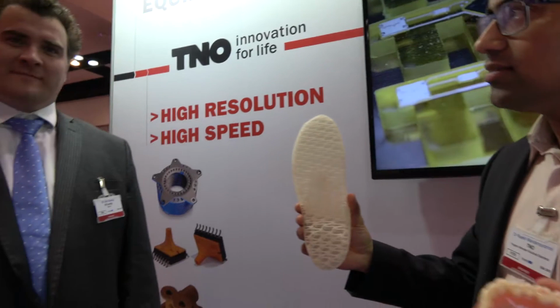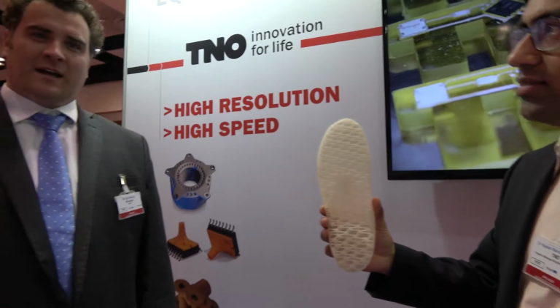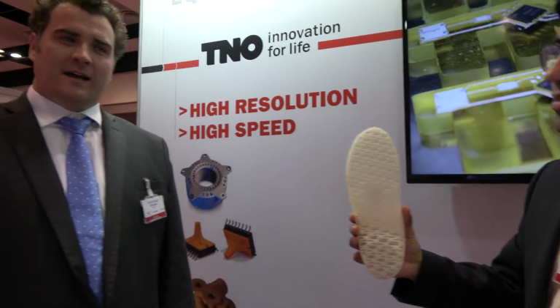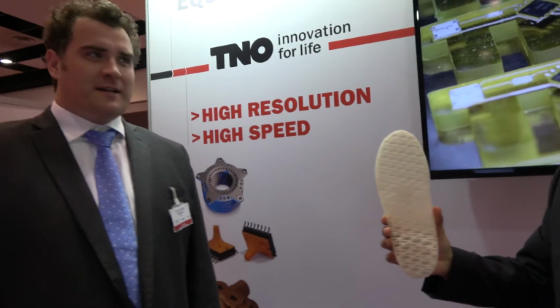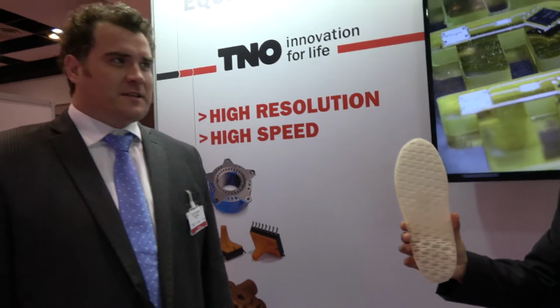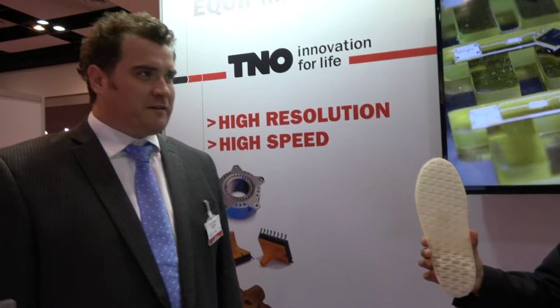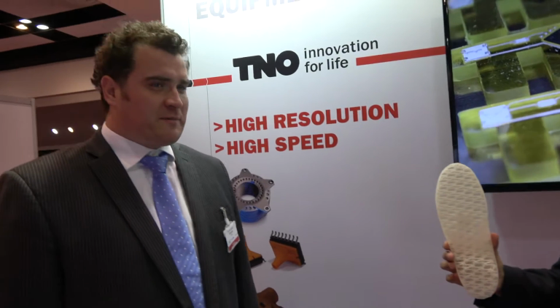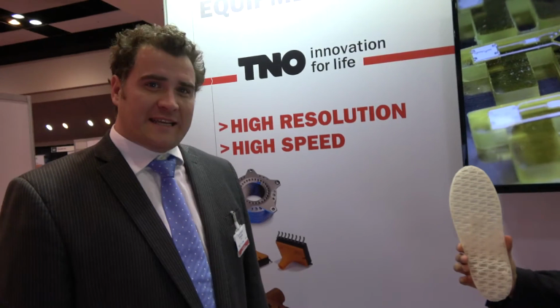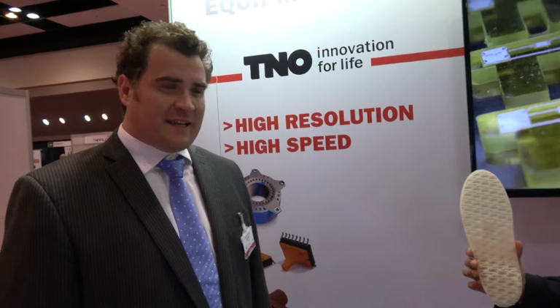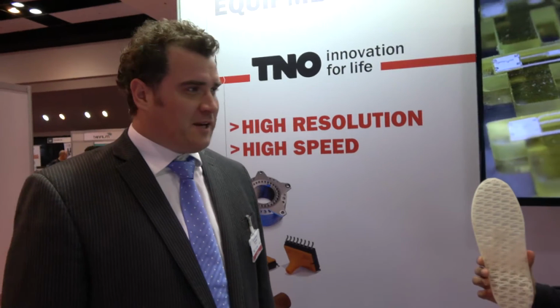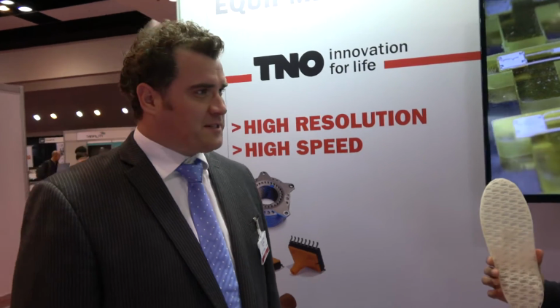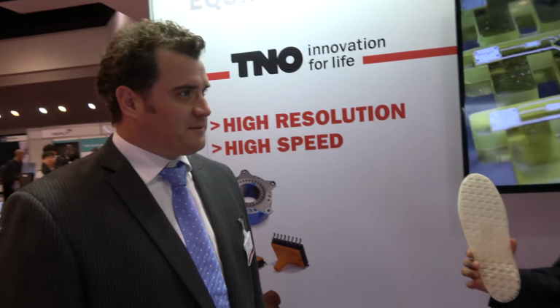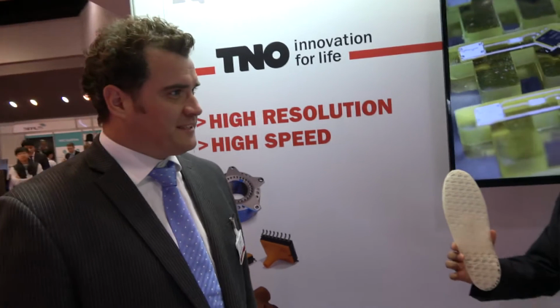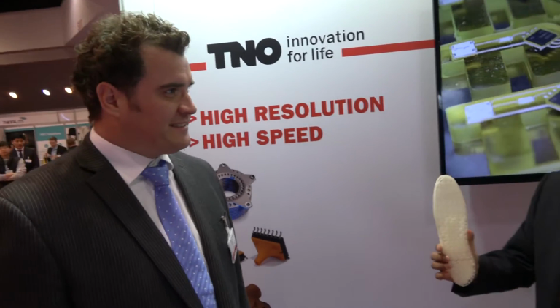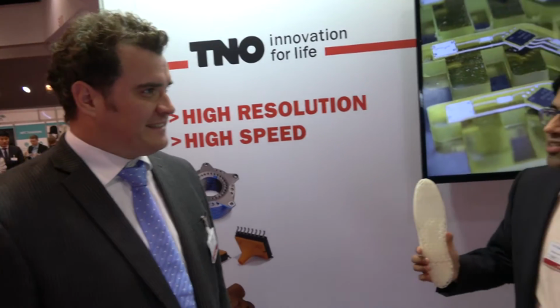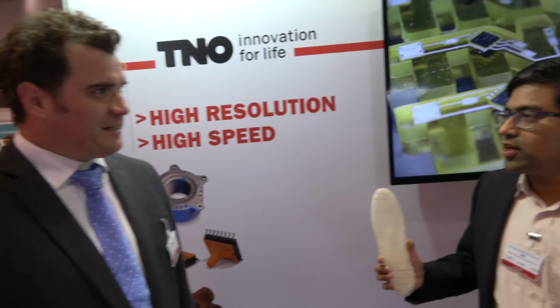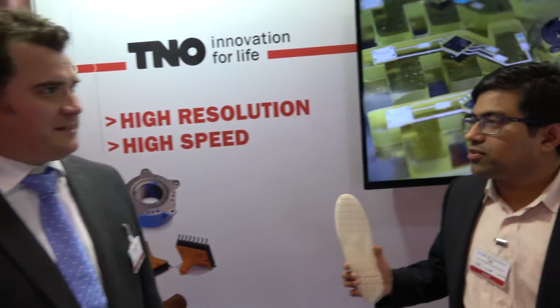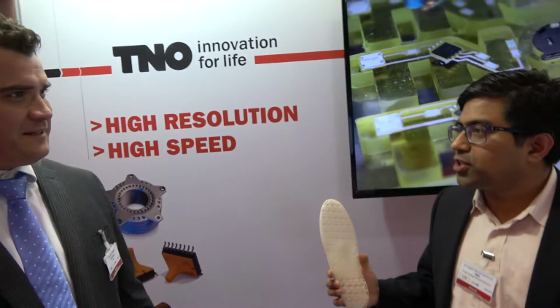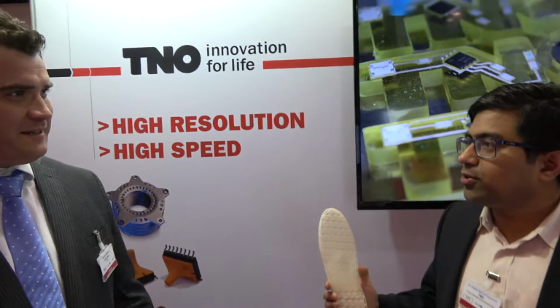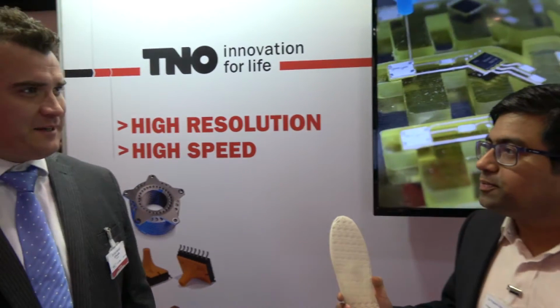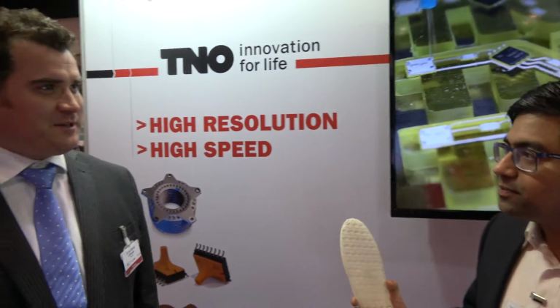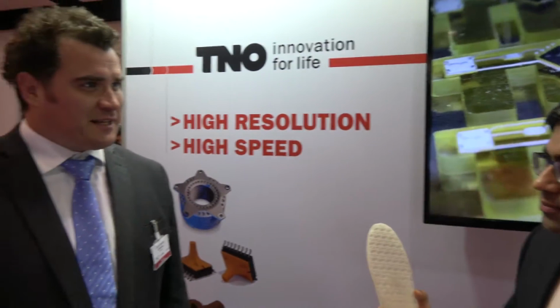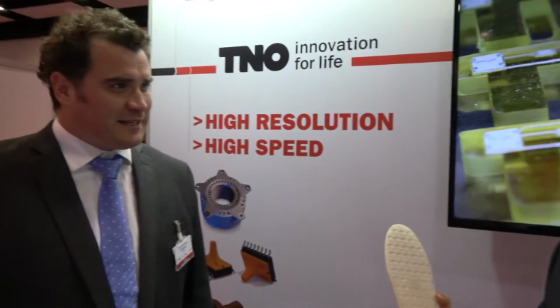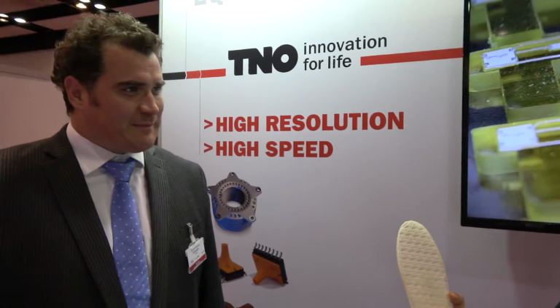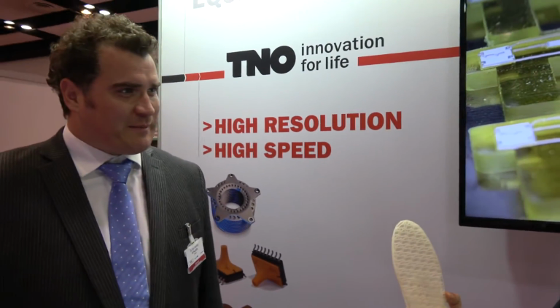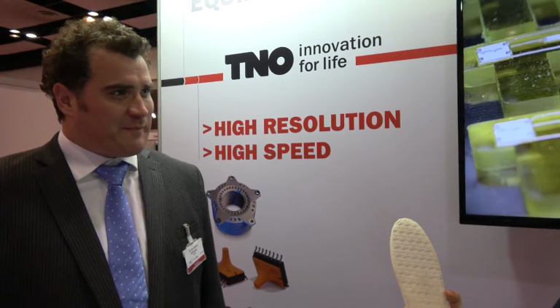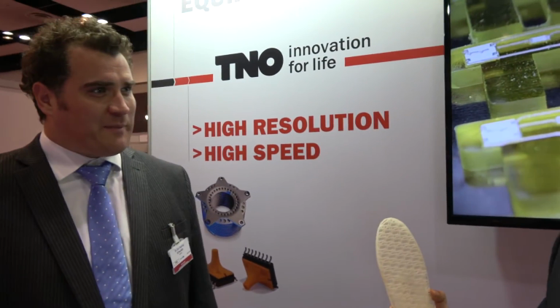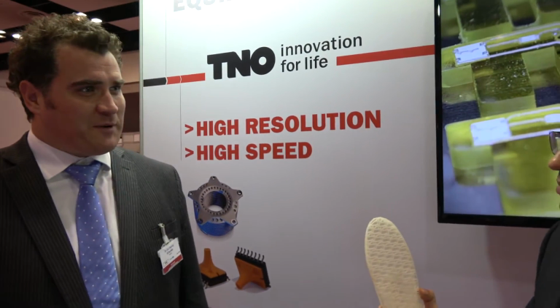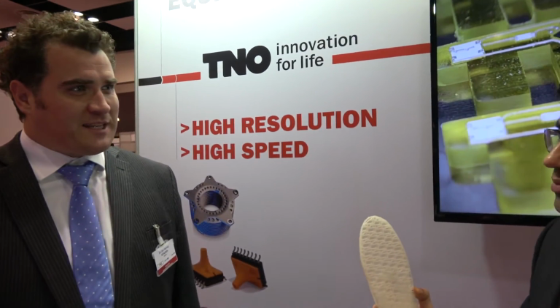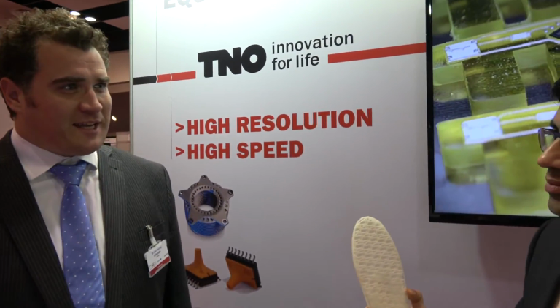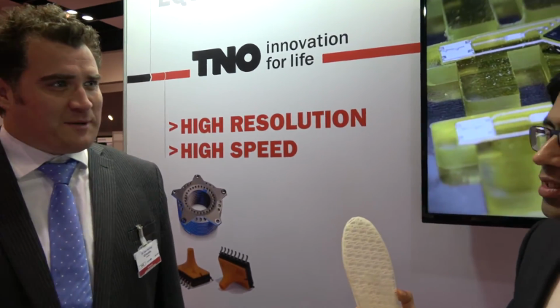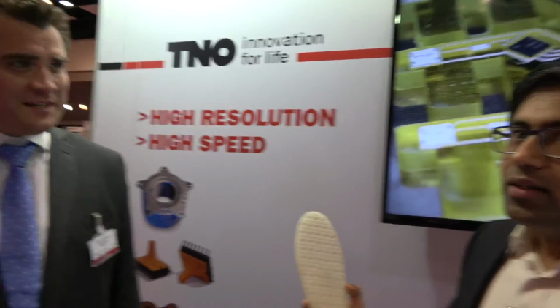Hi, so you're from TNO, is that right? Yes, we are from TNO. Can you tell us a little bit about what TNO does?